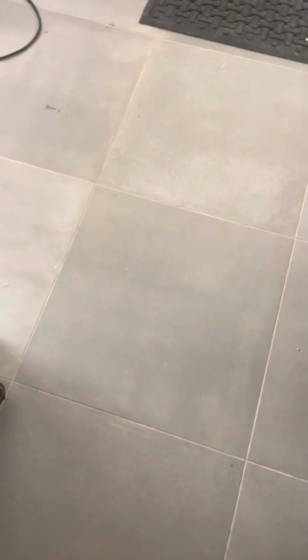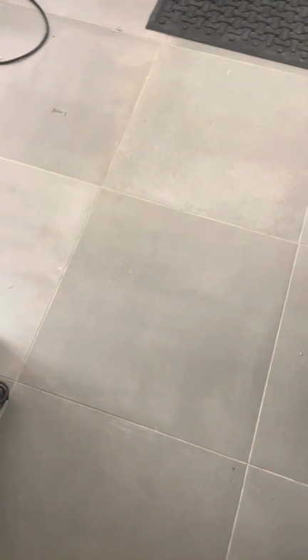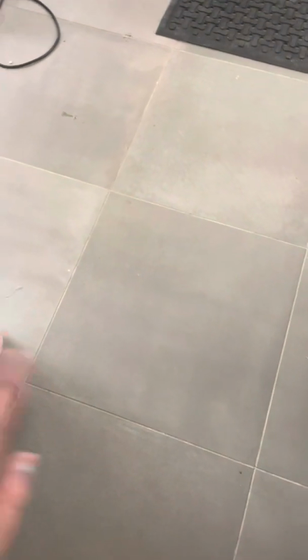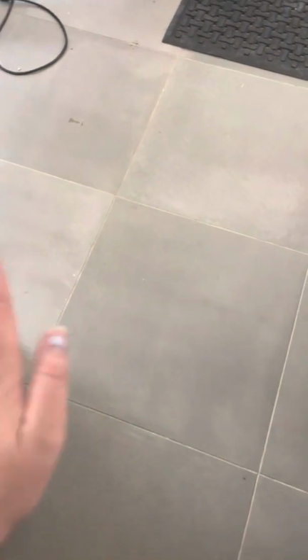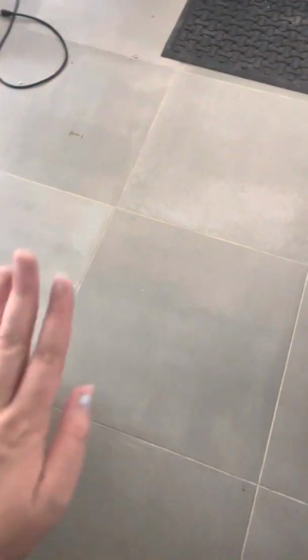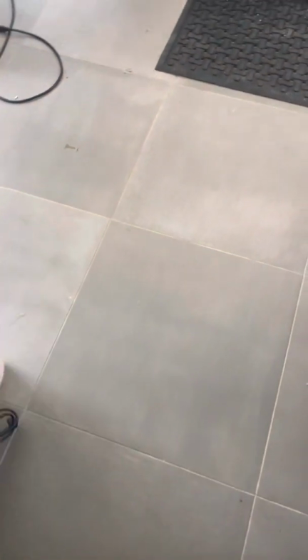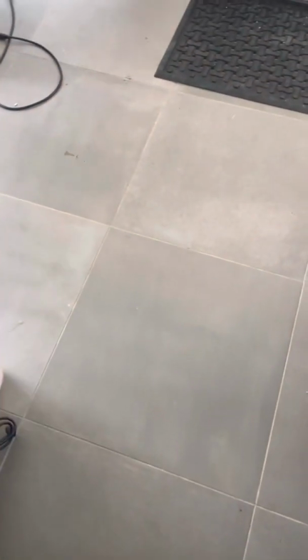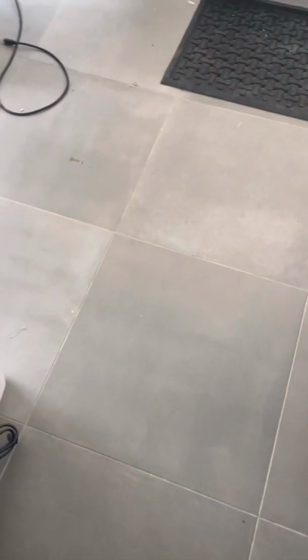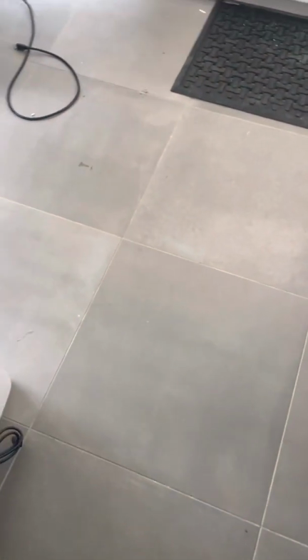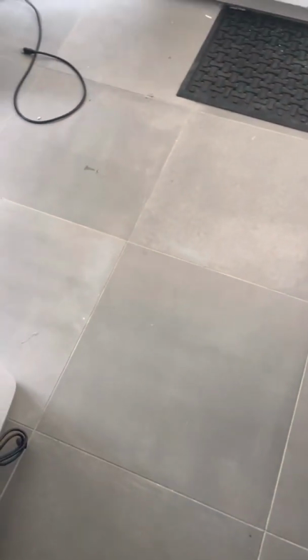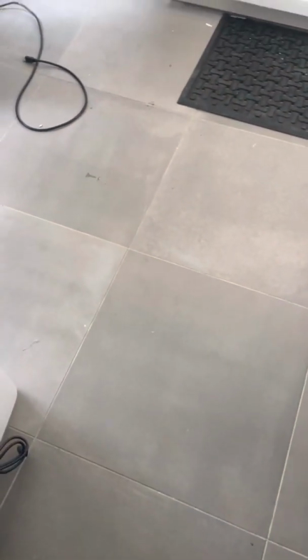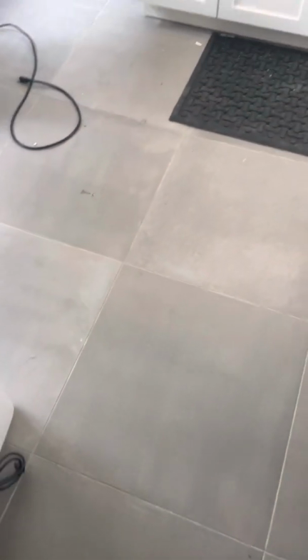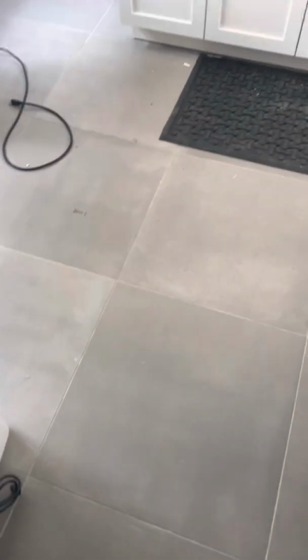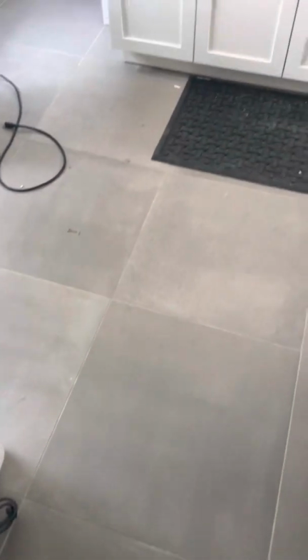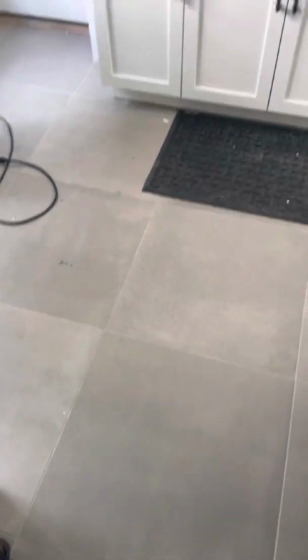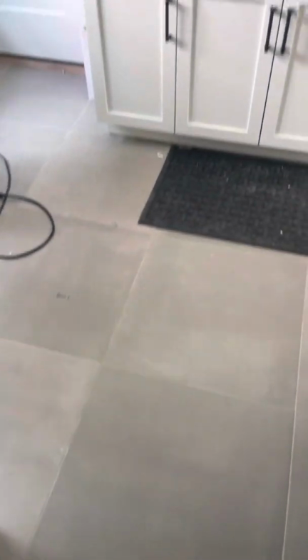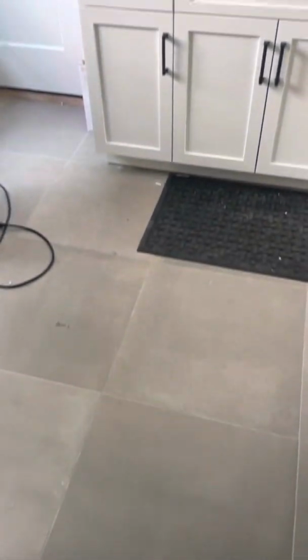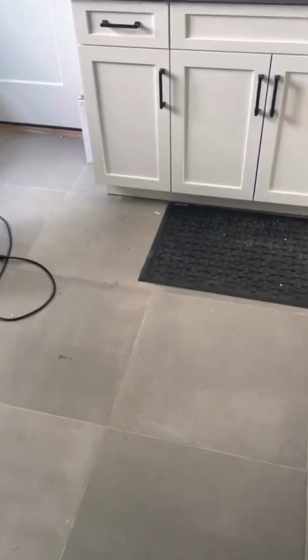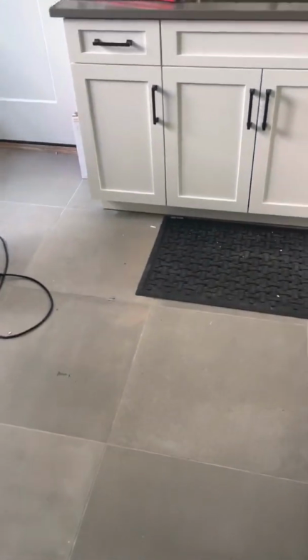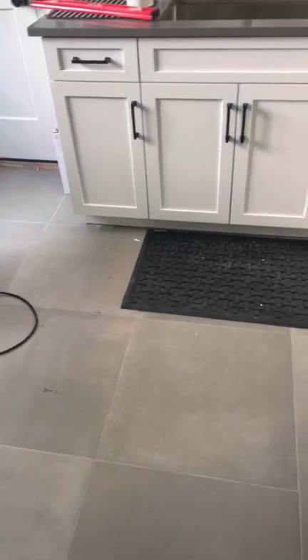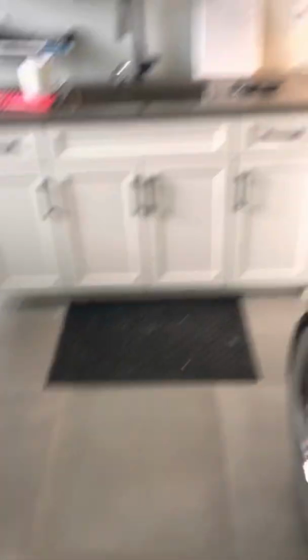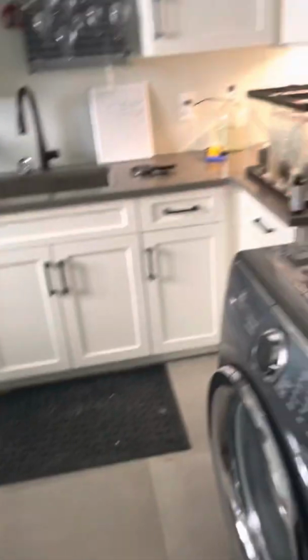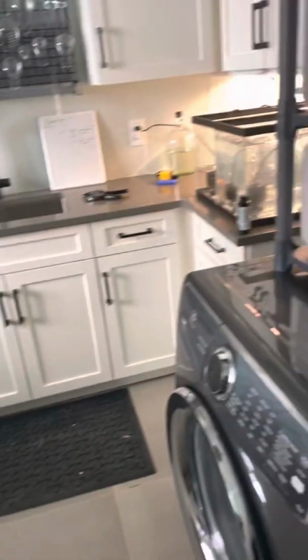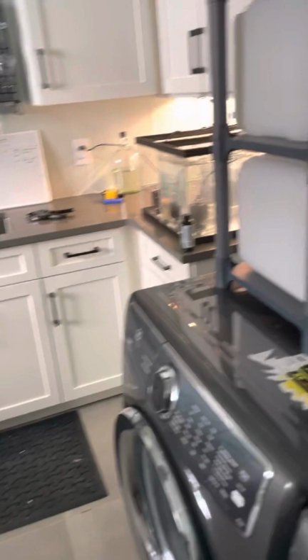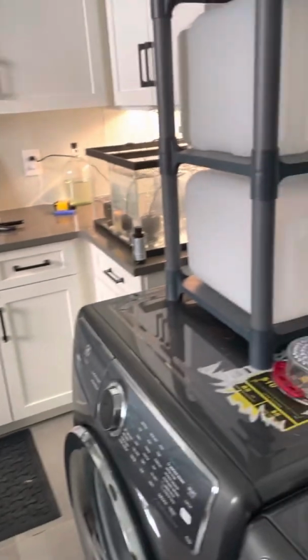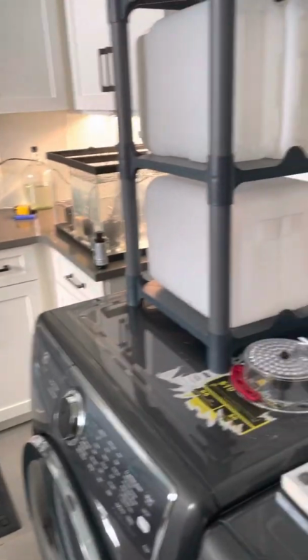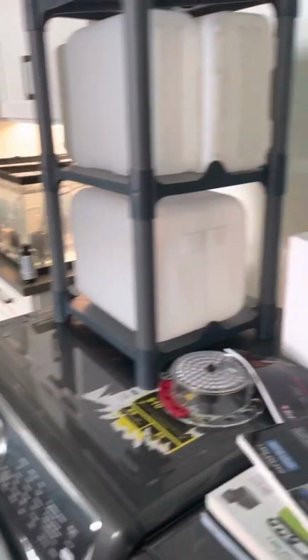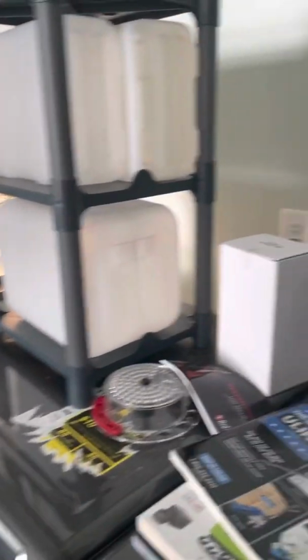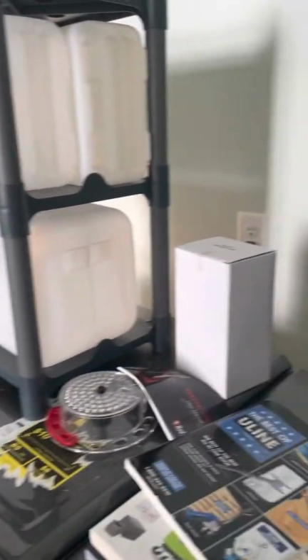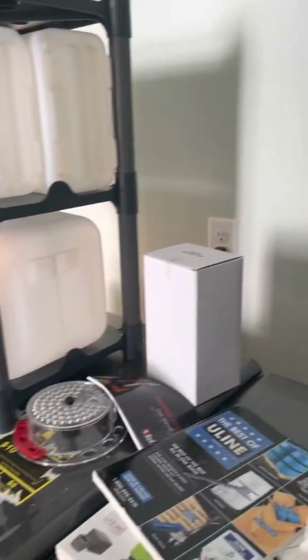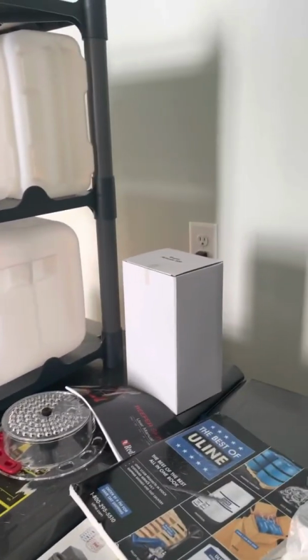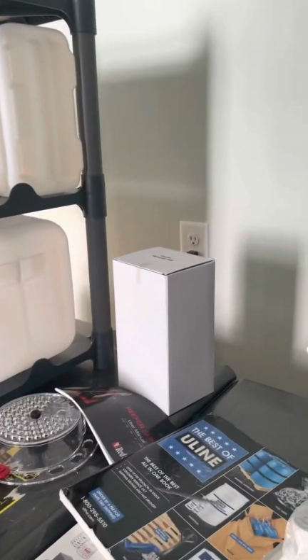Hey guys, just wanted to give you a quick little tour of where I am right now with my fish stuff.